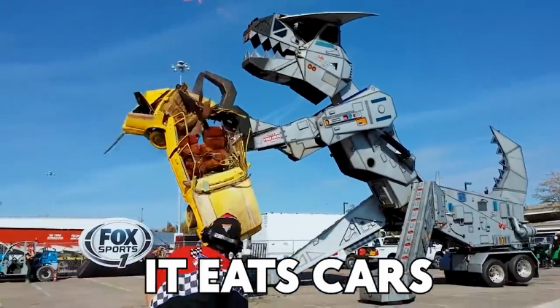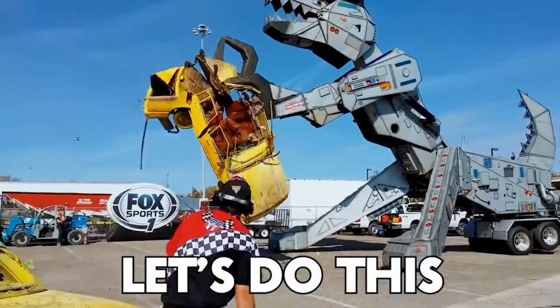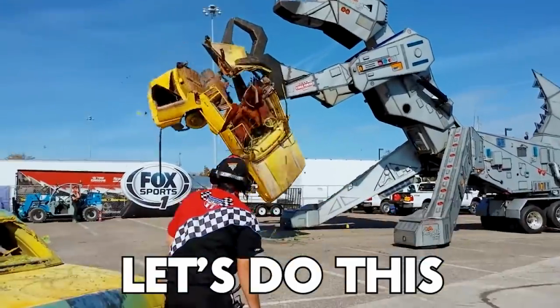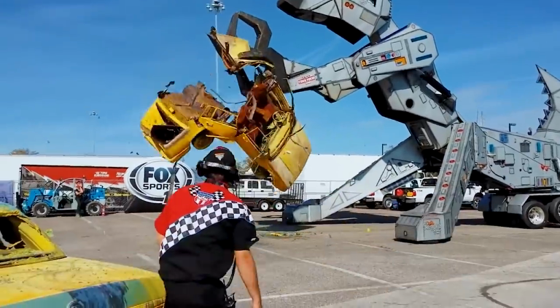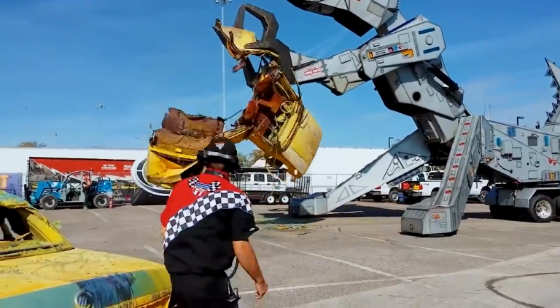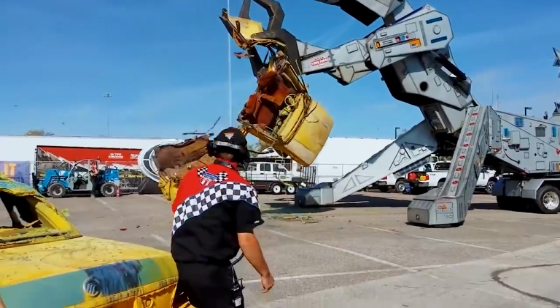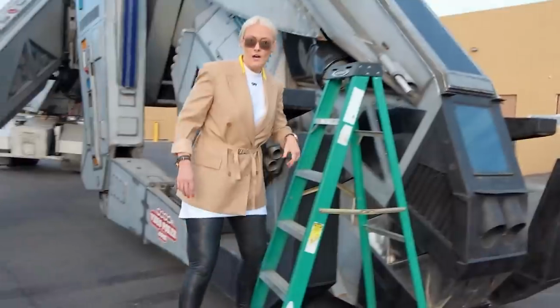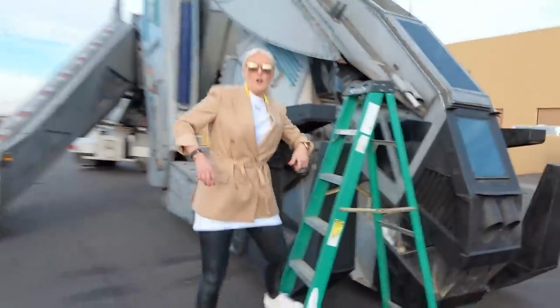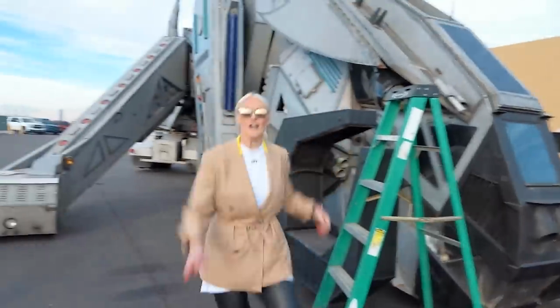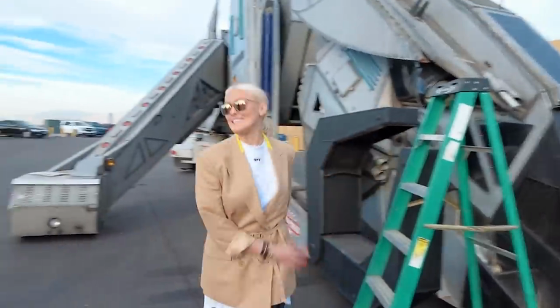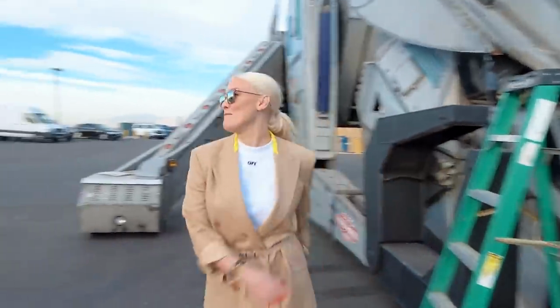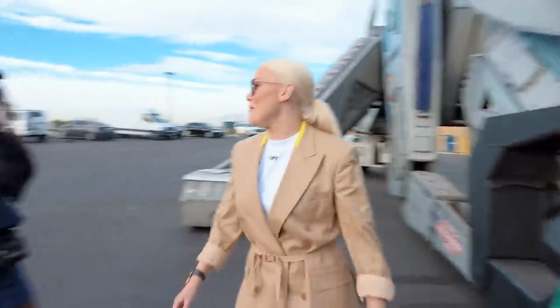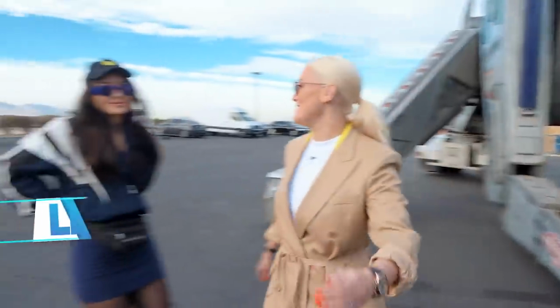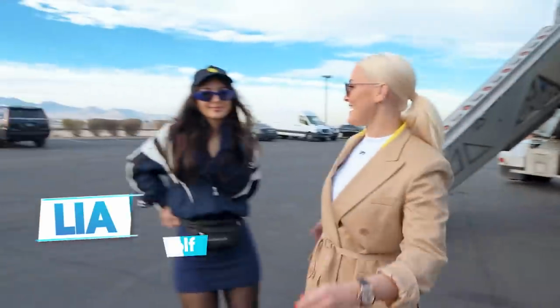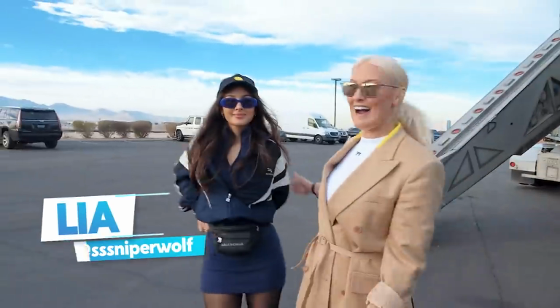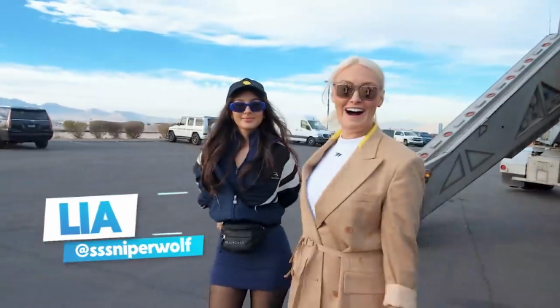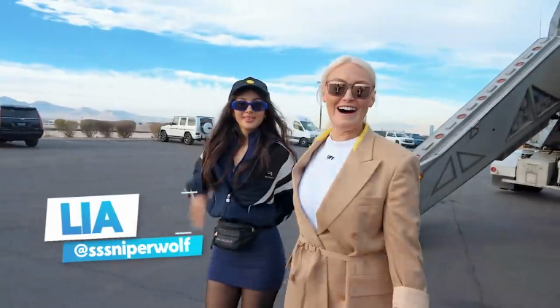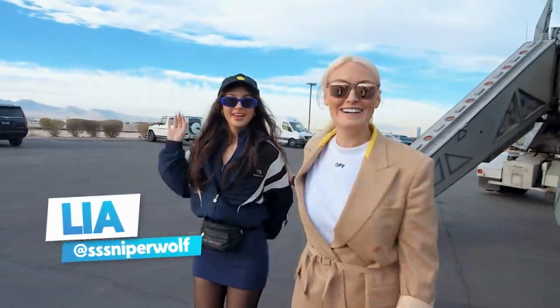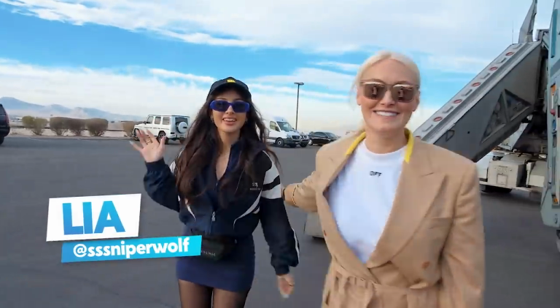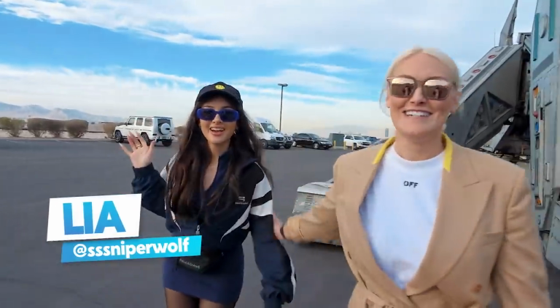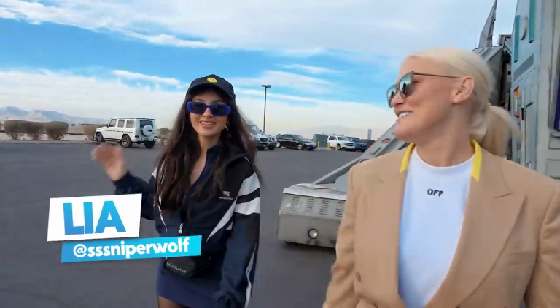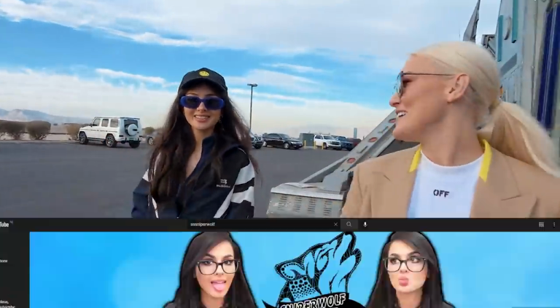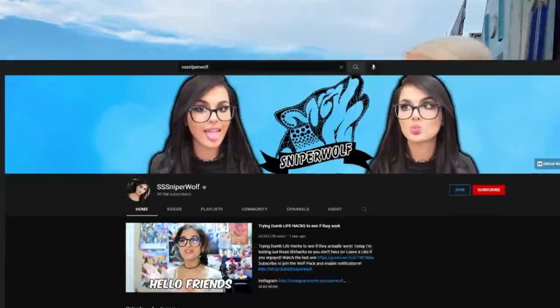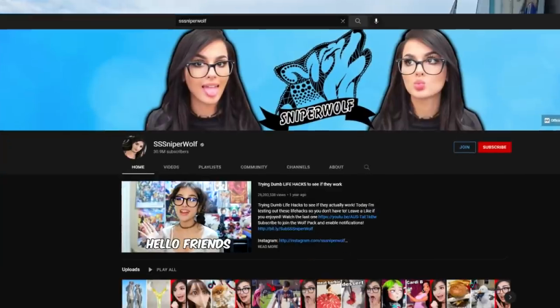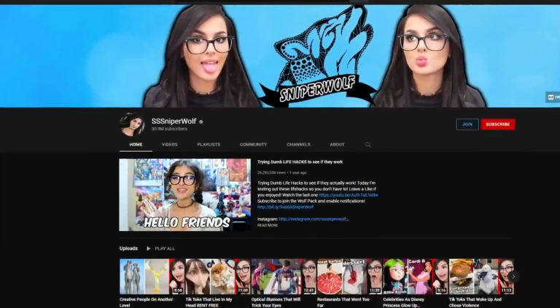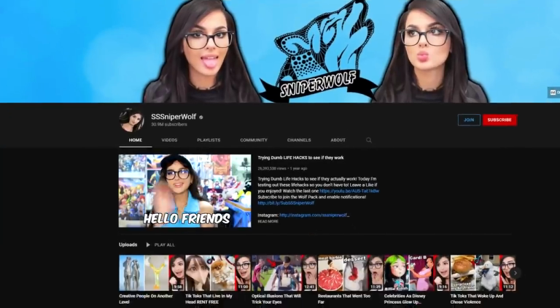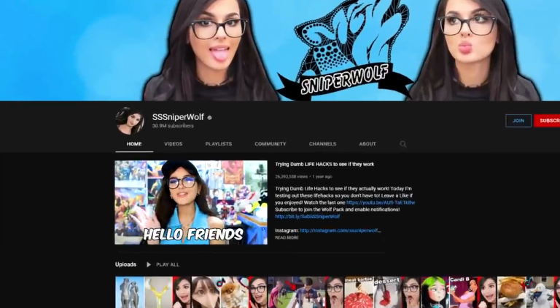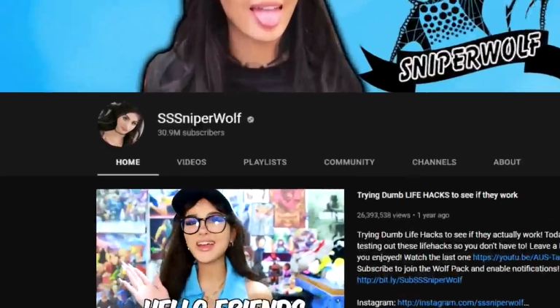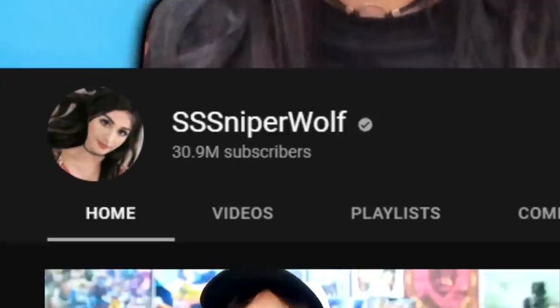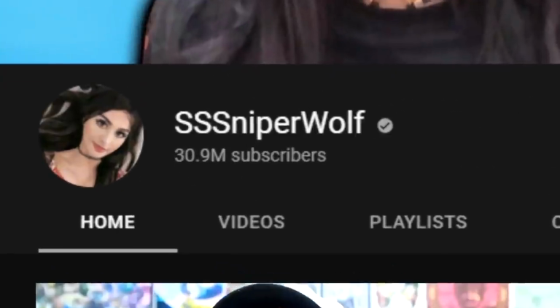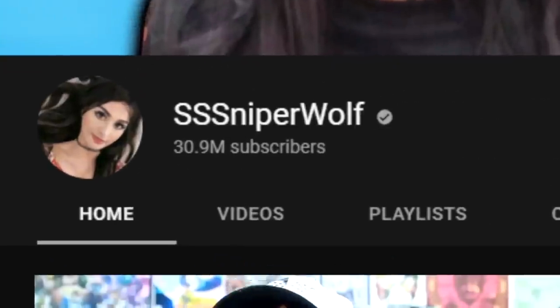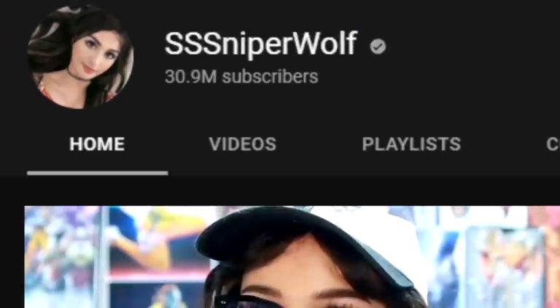Let's do this! Alright guys, SniperWolf is here. Hey guys, hello friends, it's me.